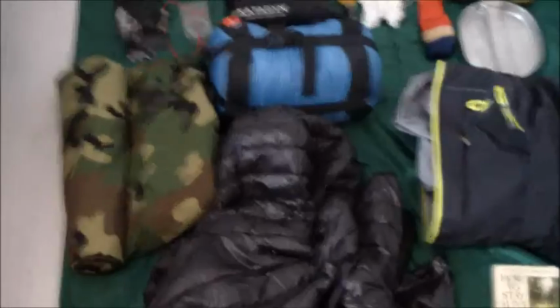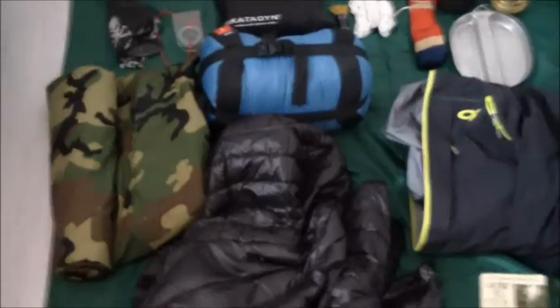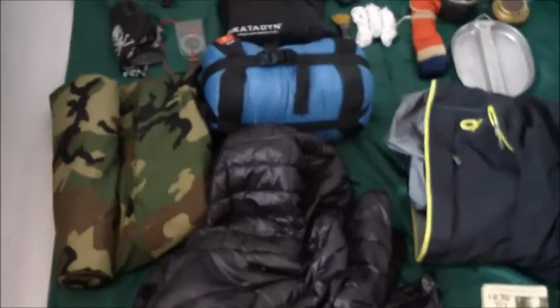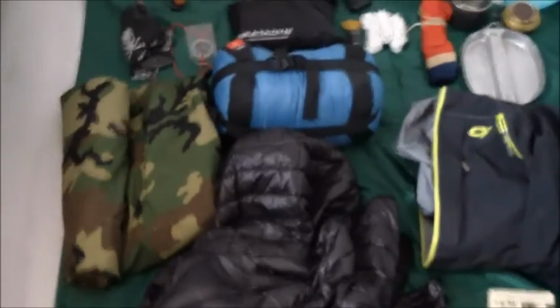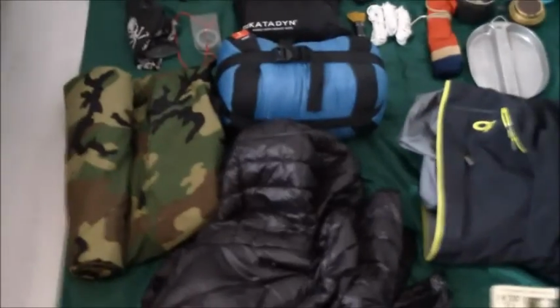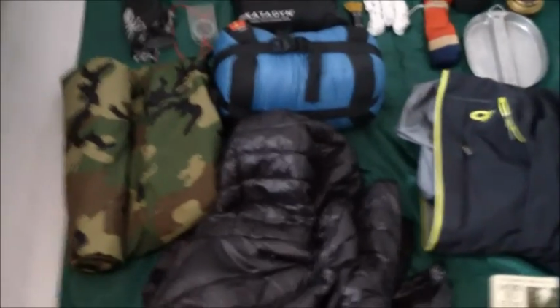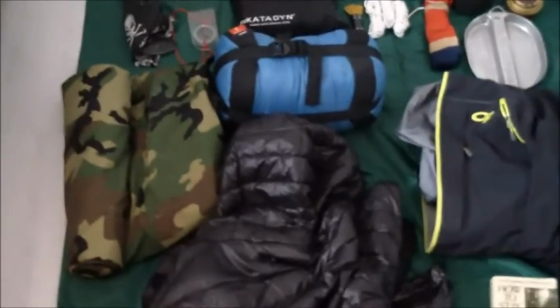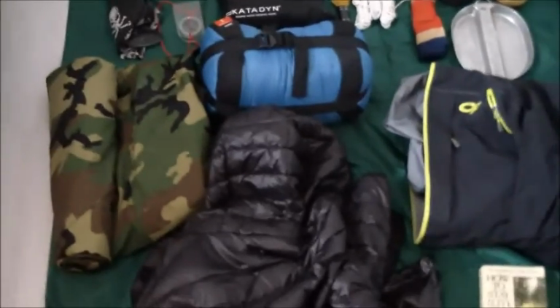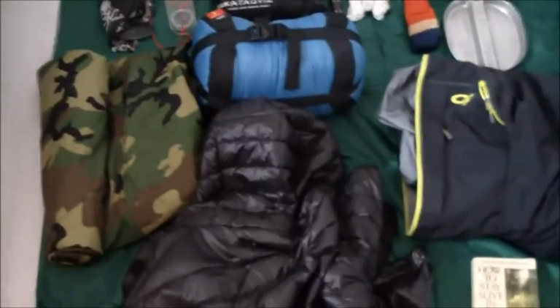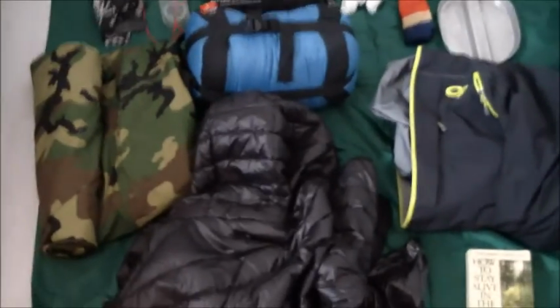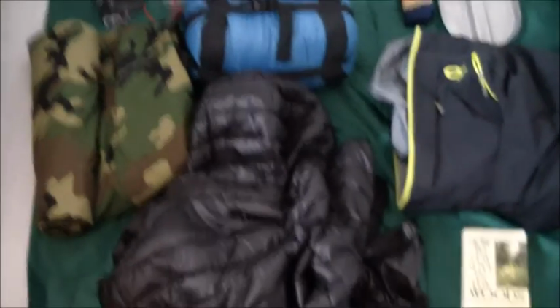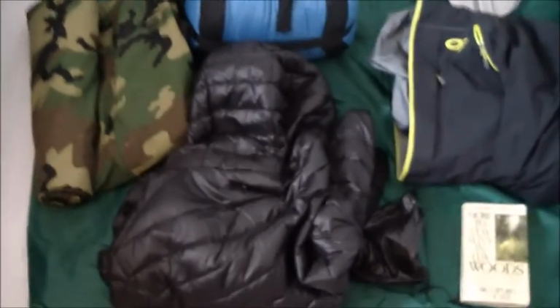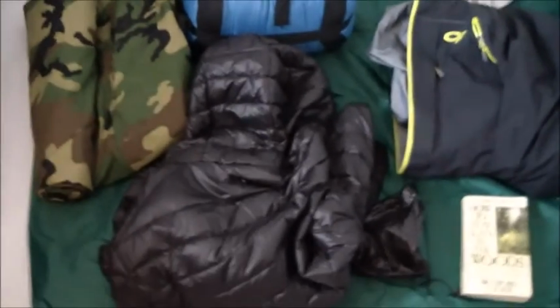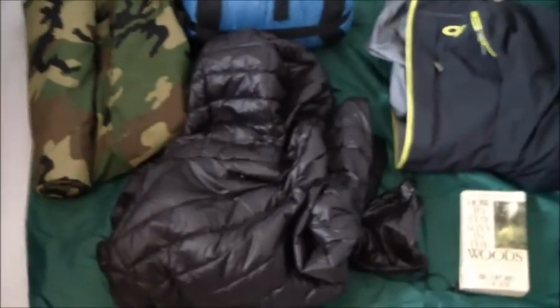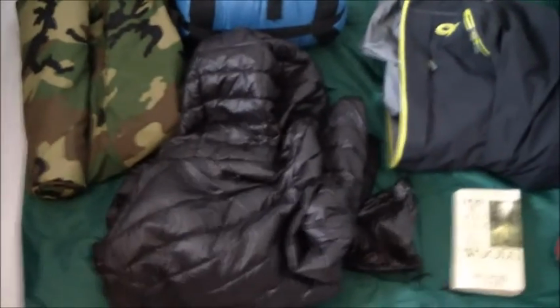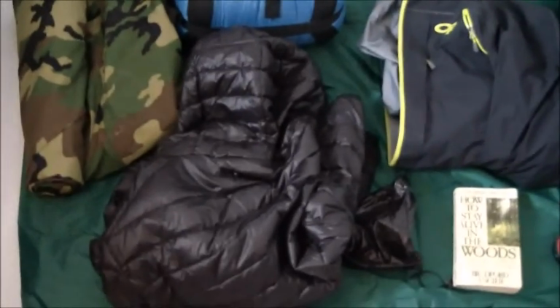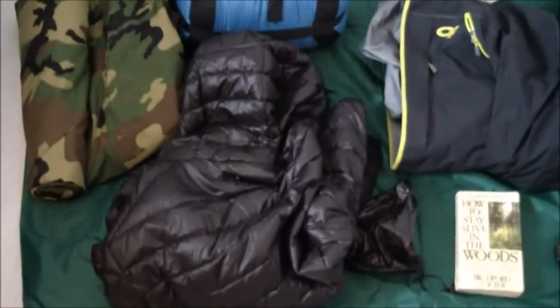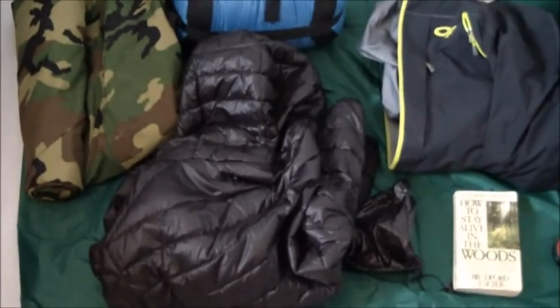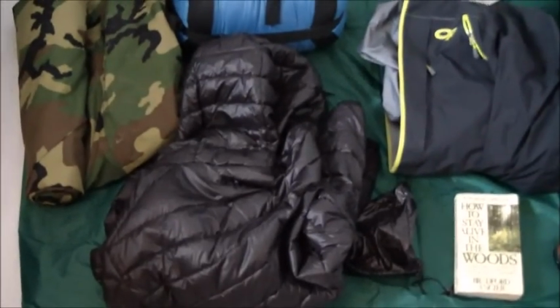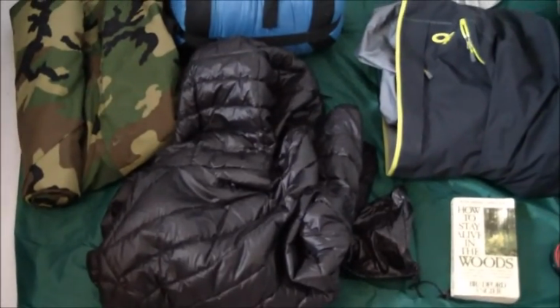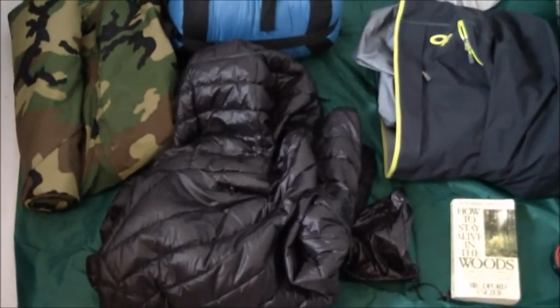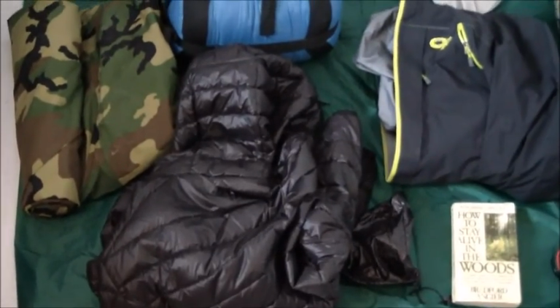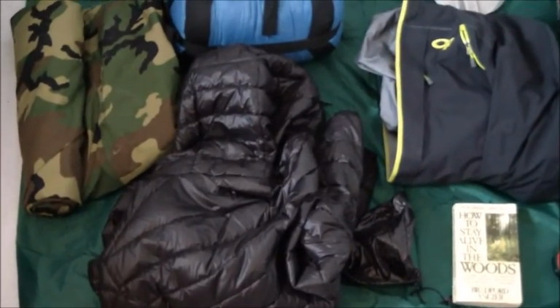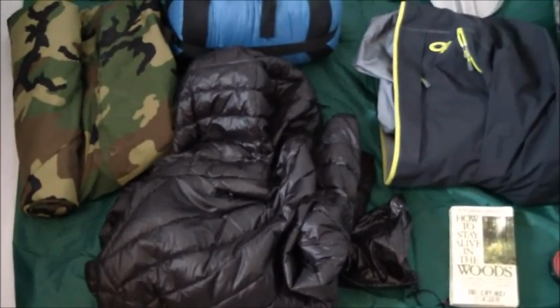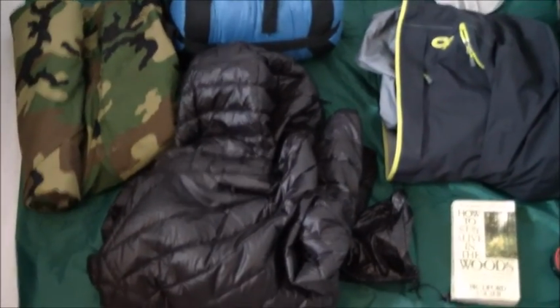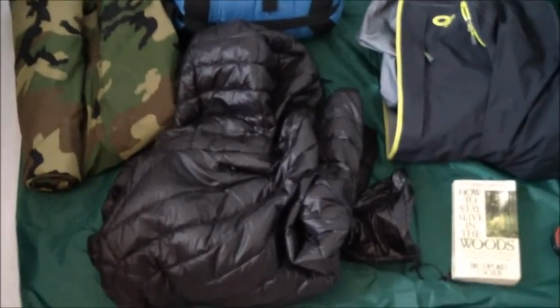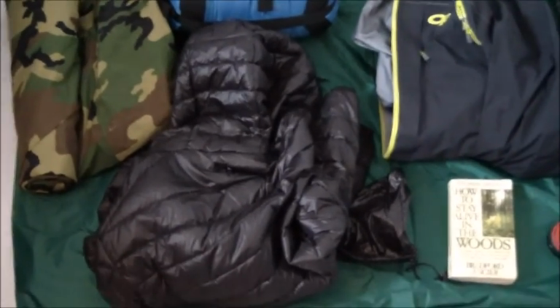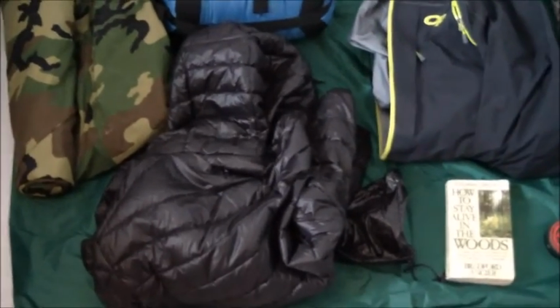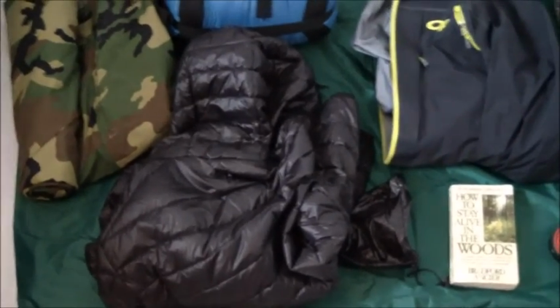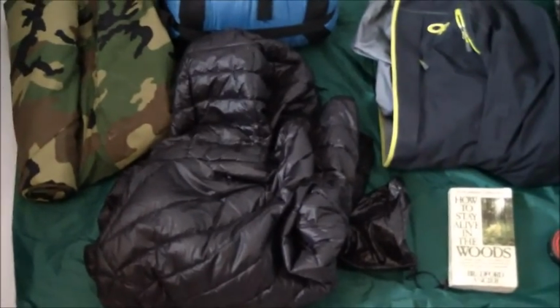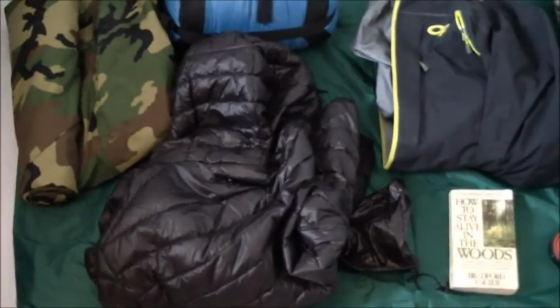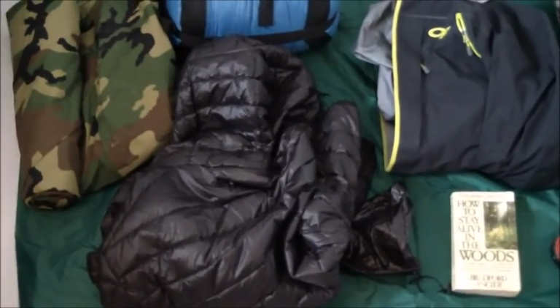Here's the video of my gear I'm taking on the Appalachian Trail.